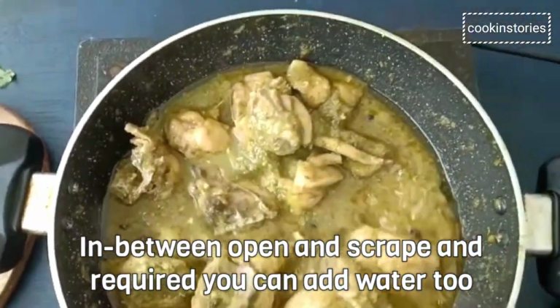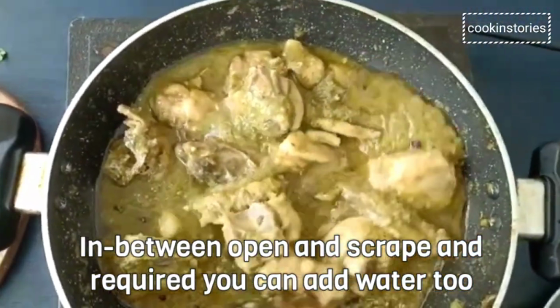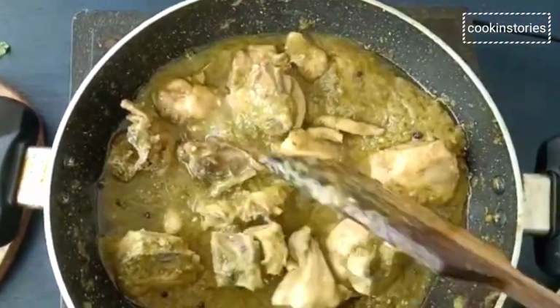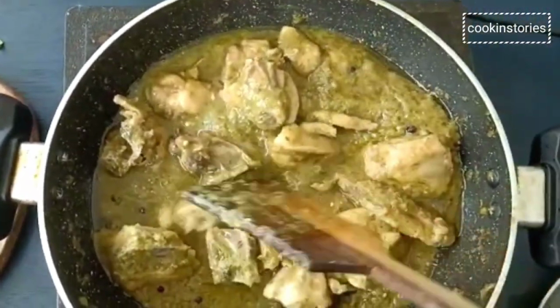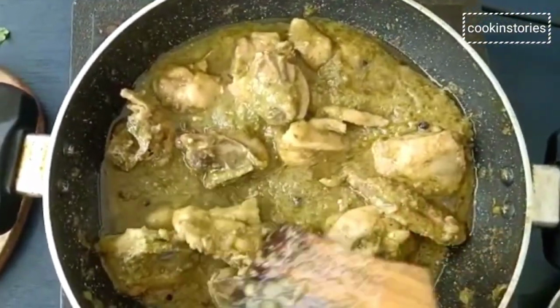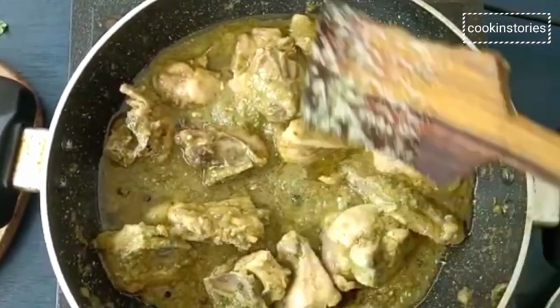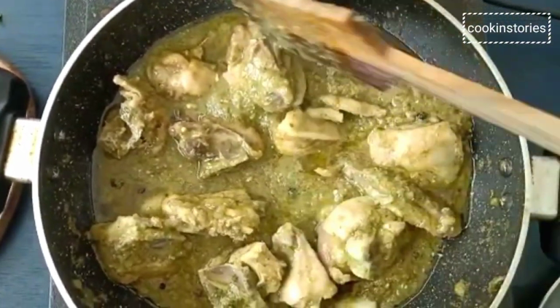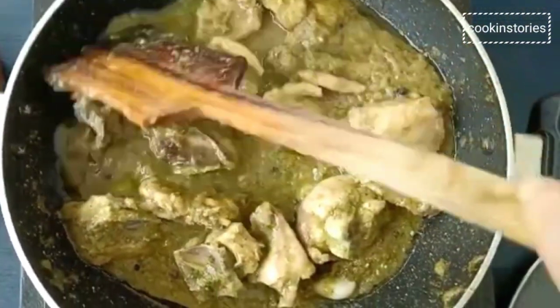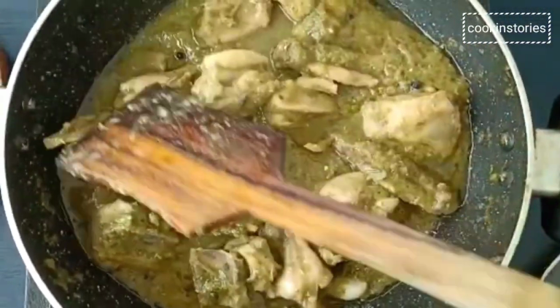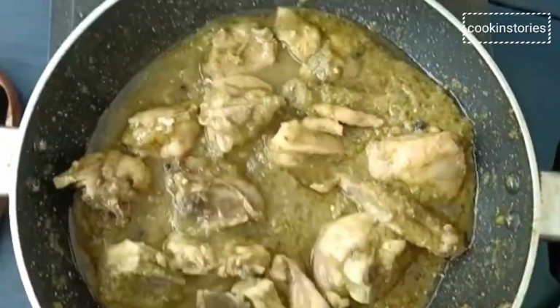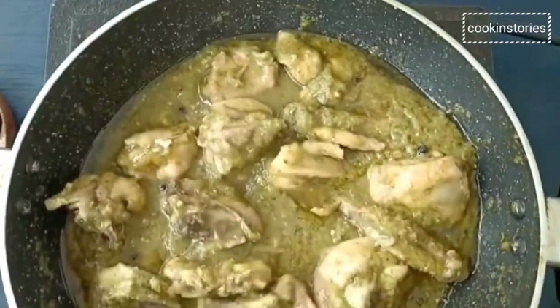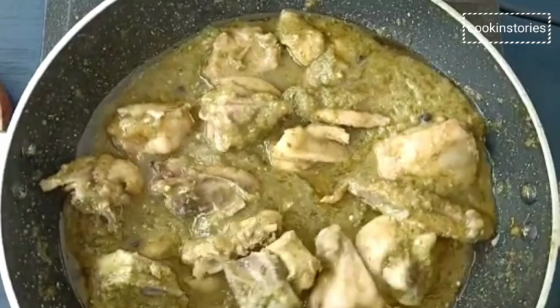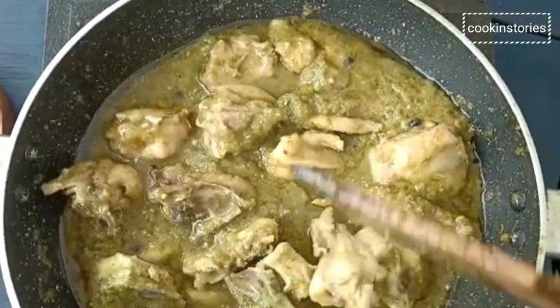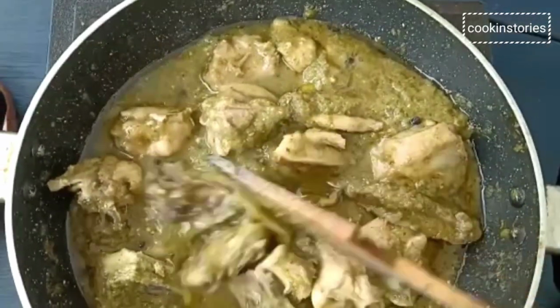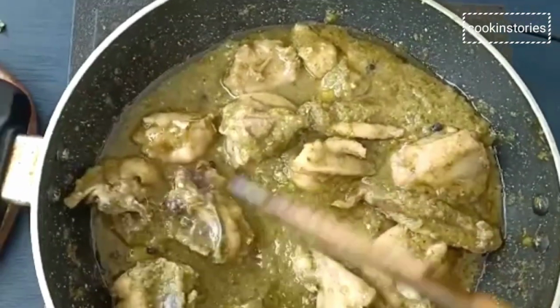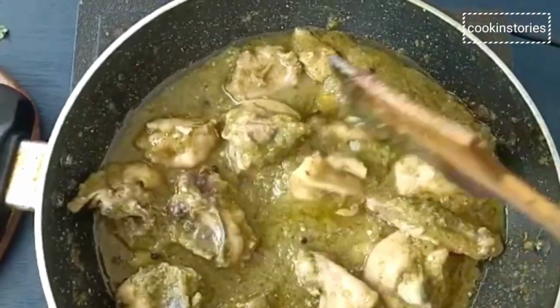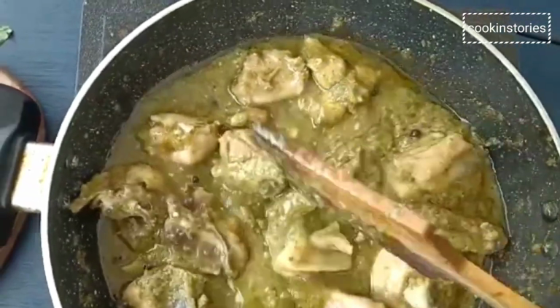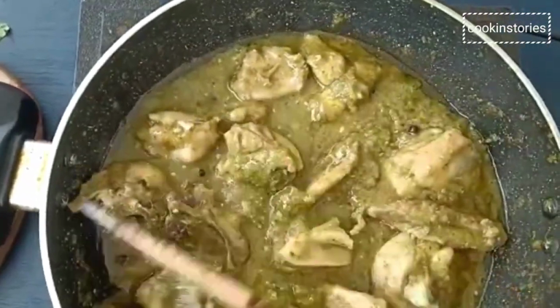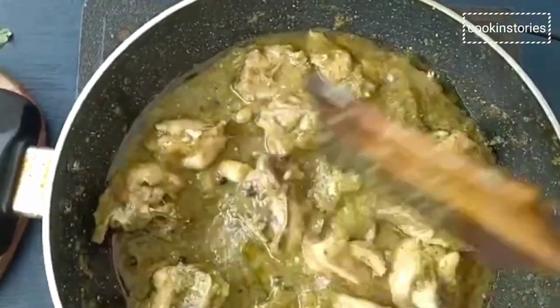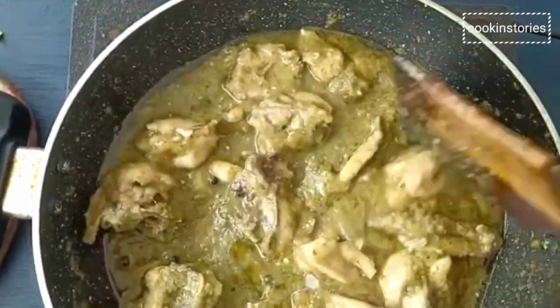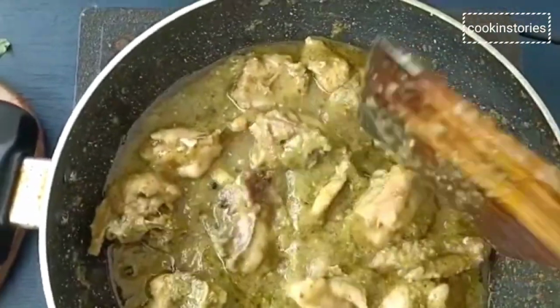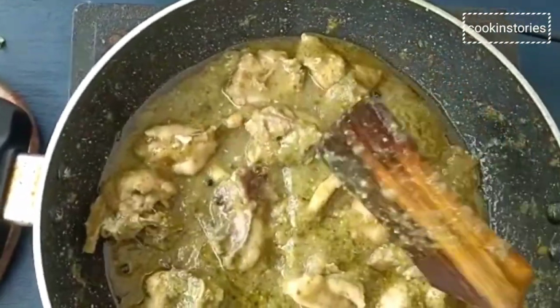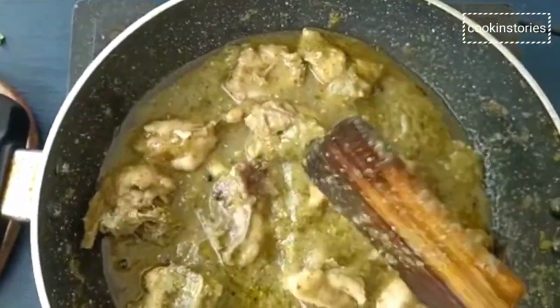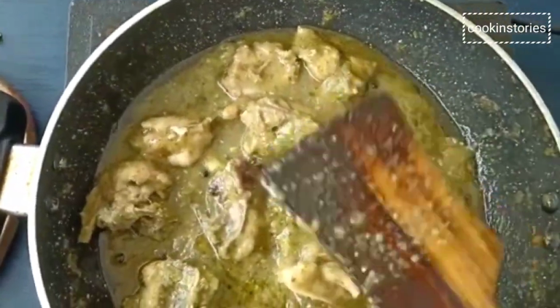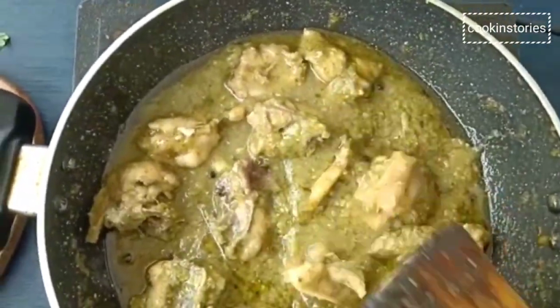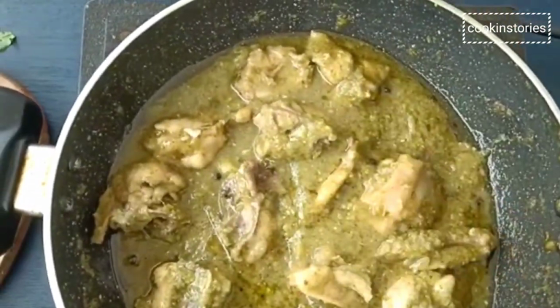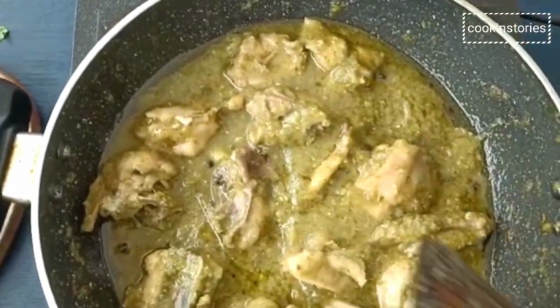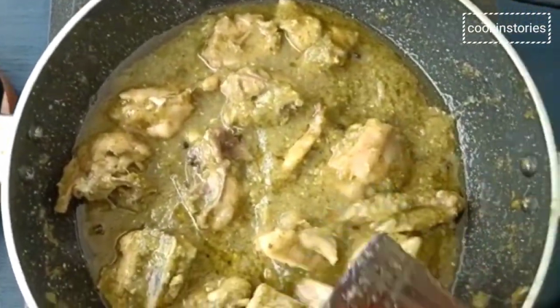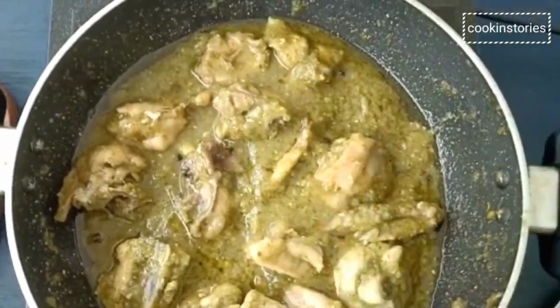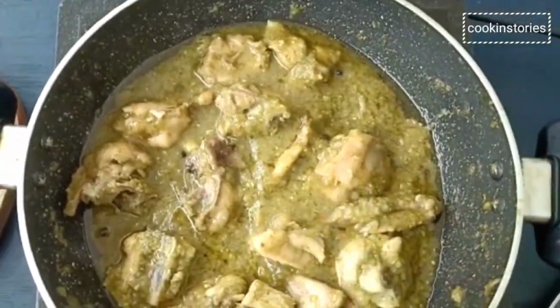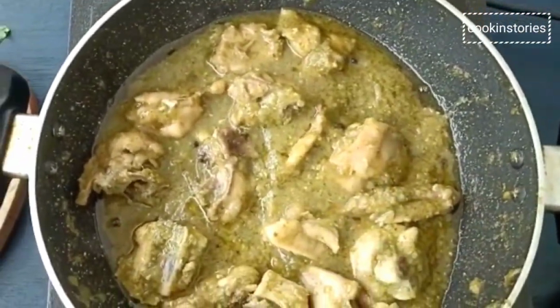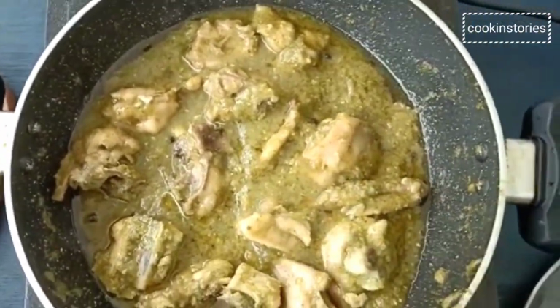It's ready to go in just over half an hour. It needs just one pot and a handful of greens.